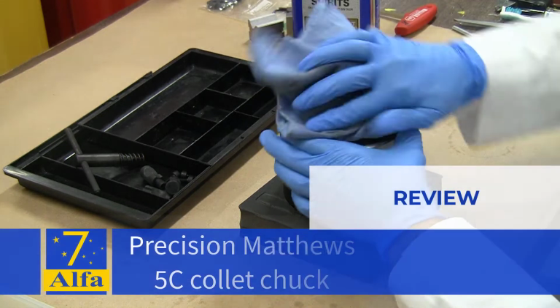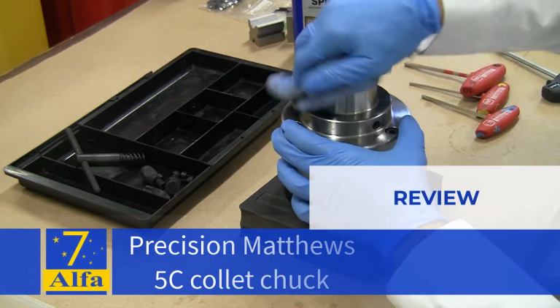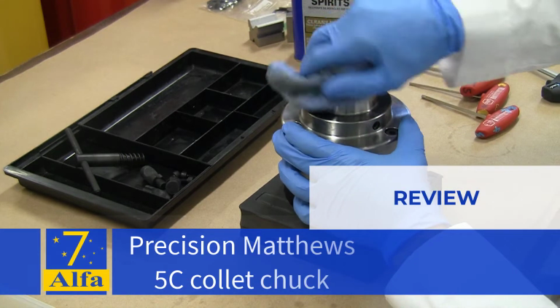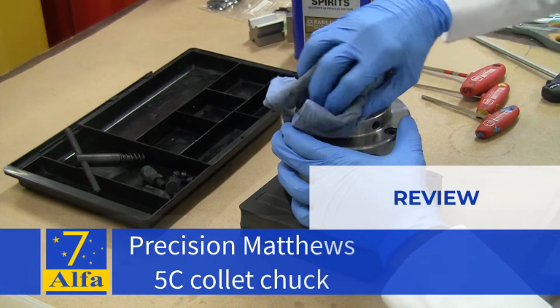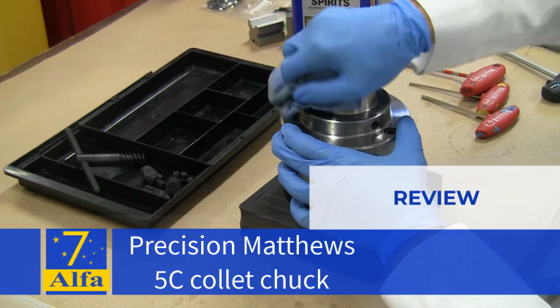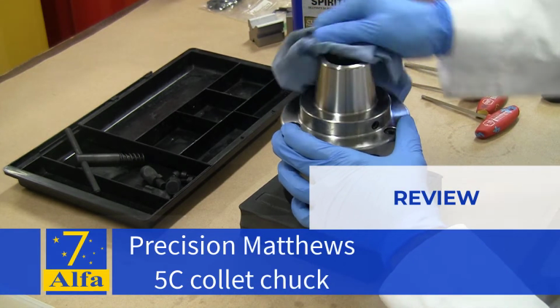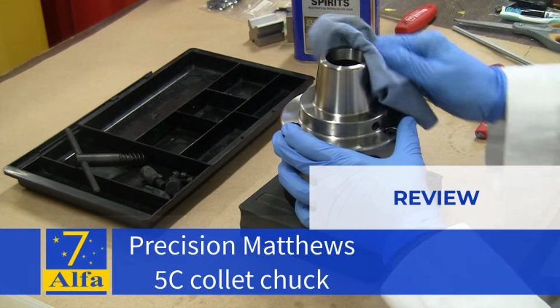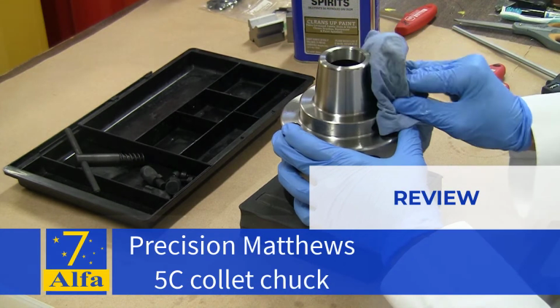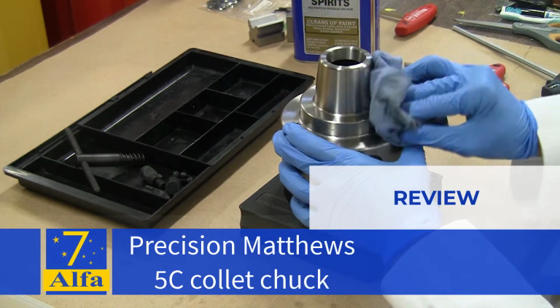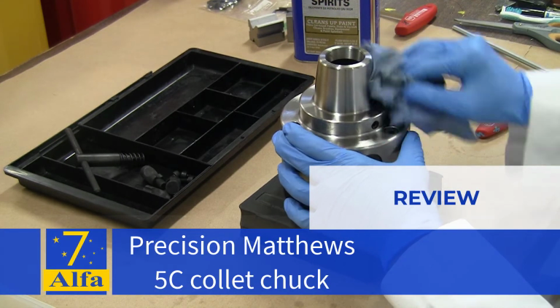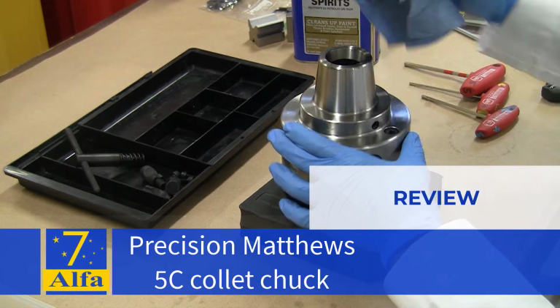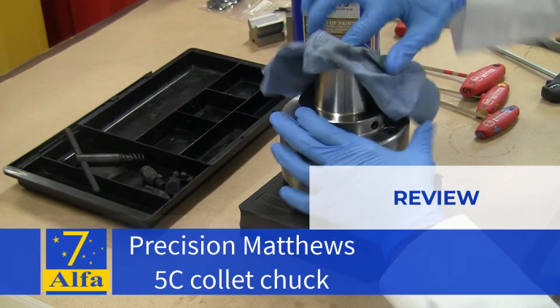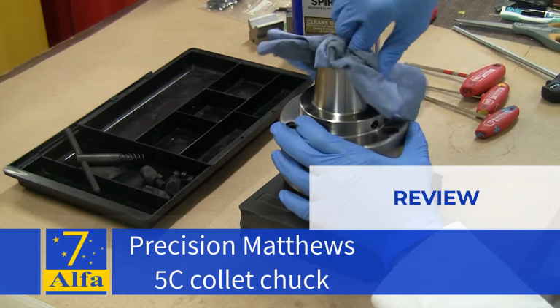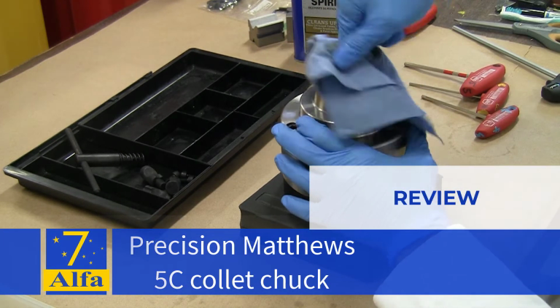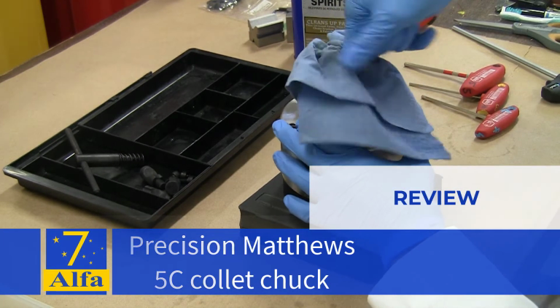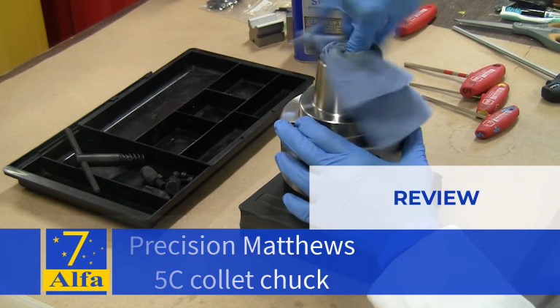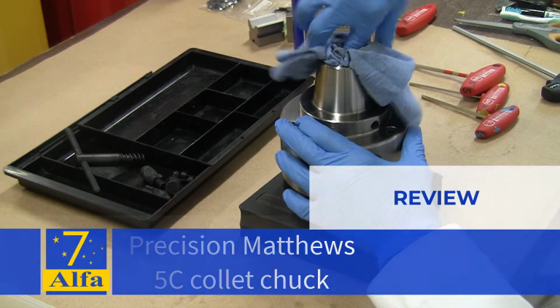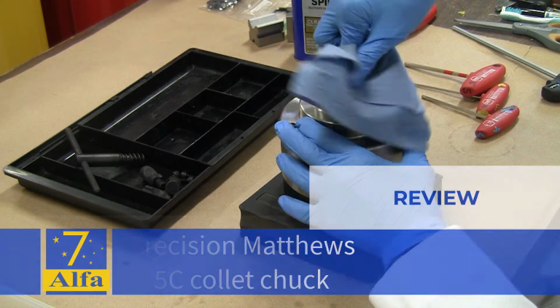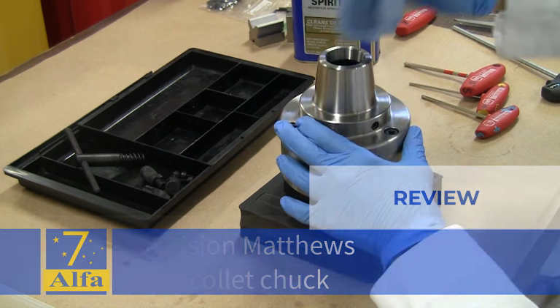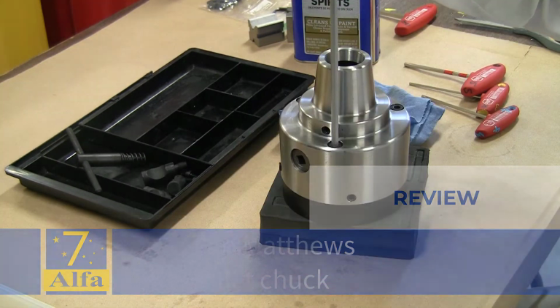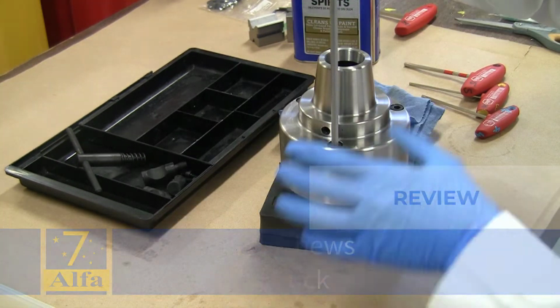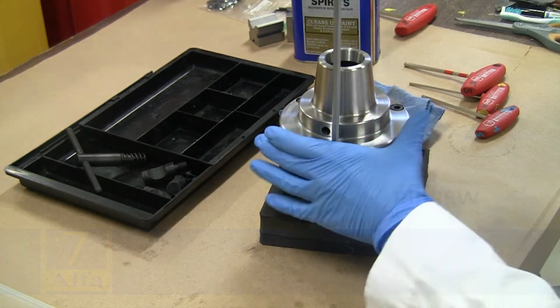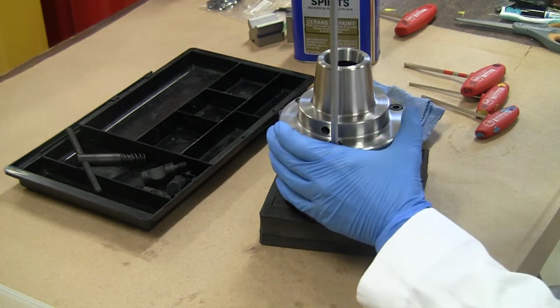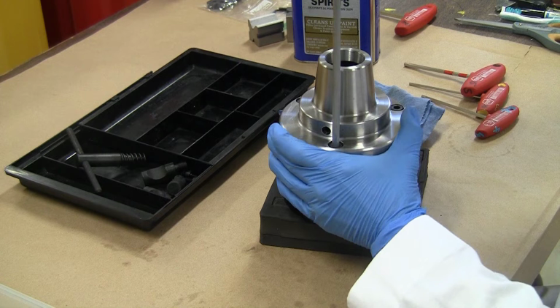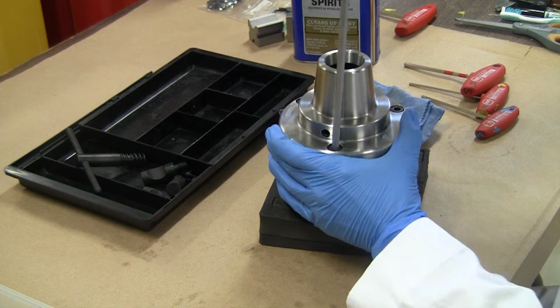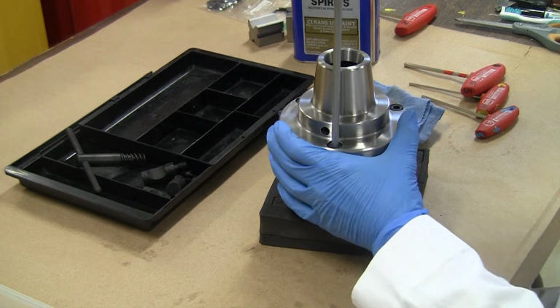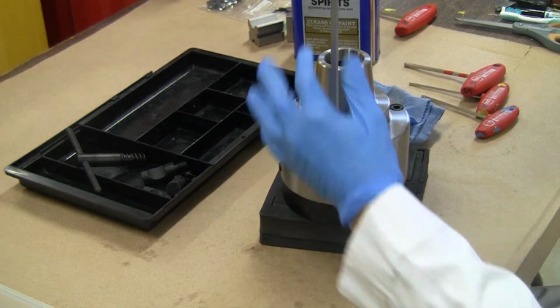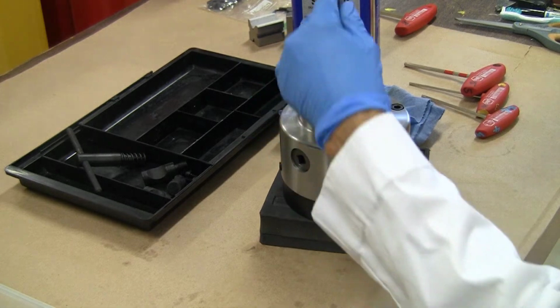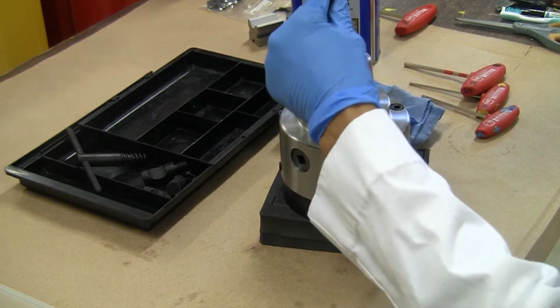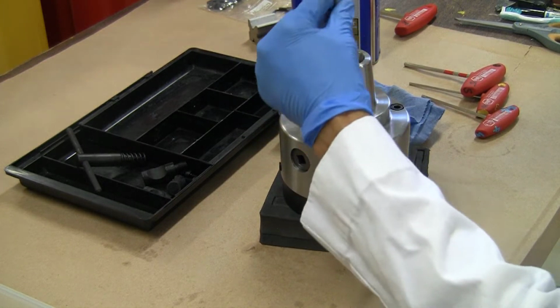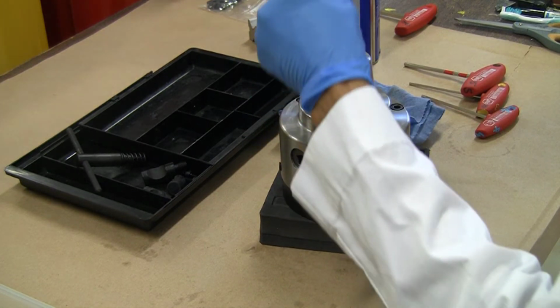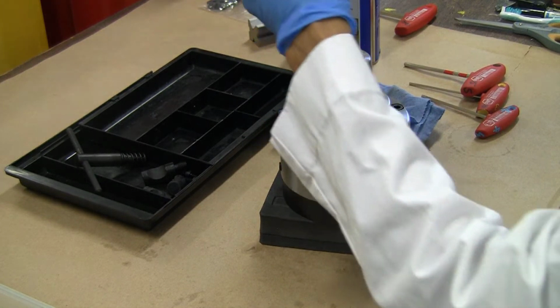Welcome to the shop. This is a review of a Precision Matthews 5C Collet Chuck.